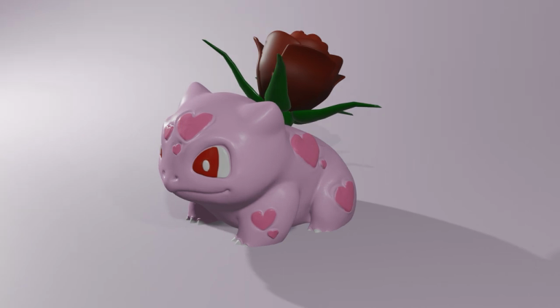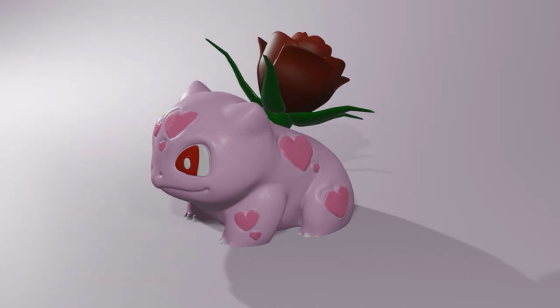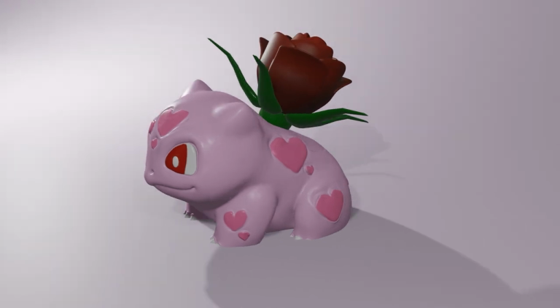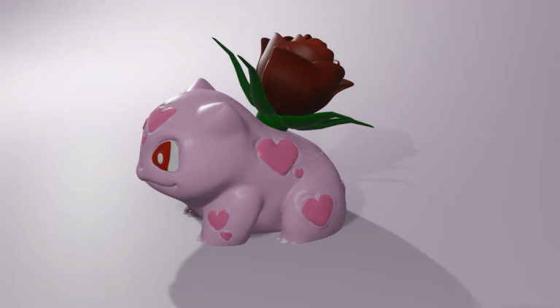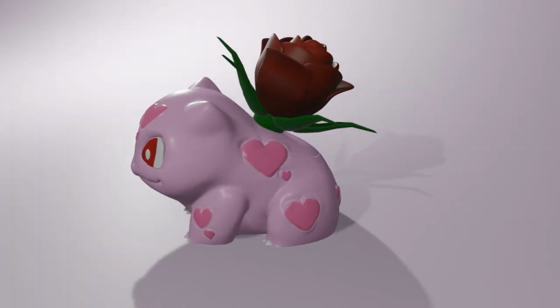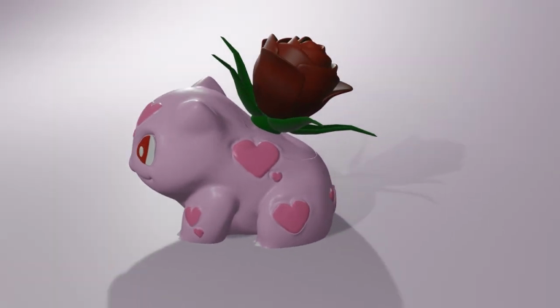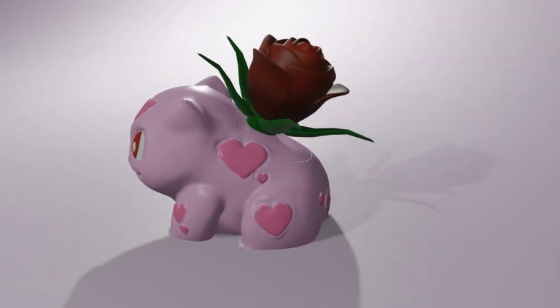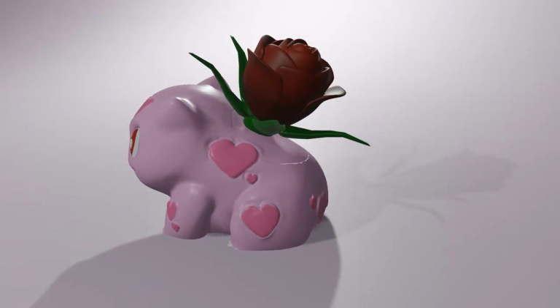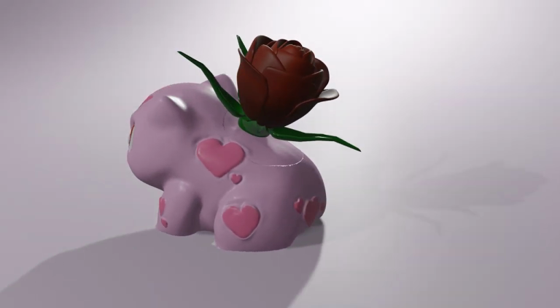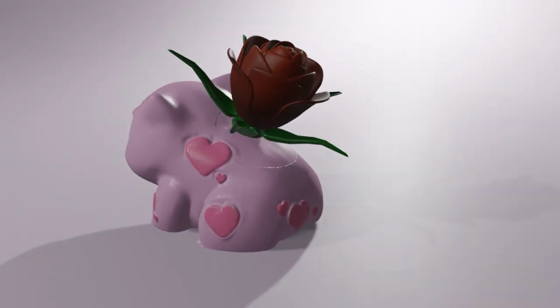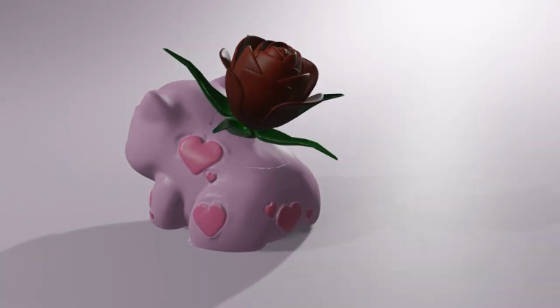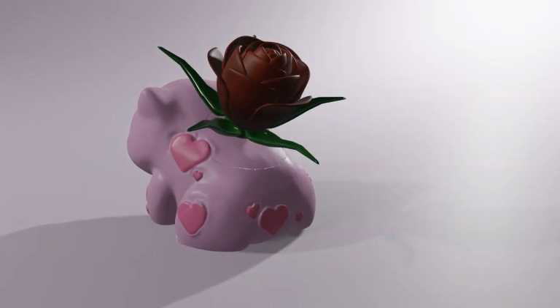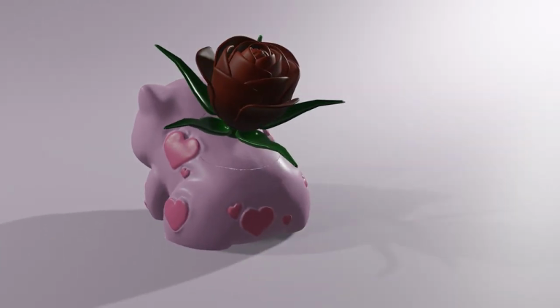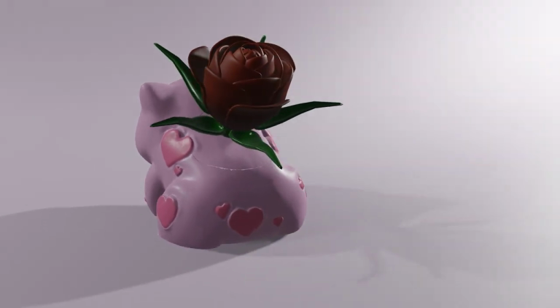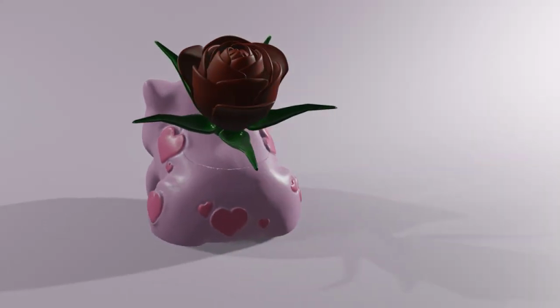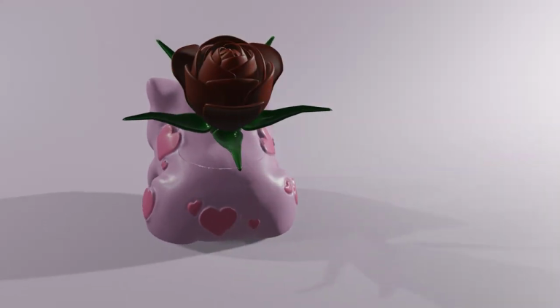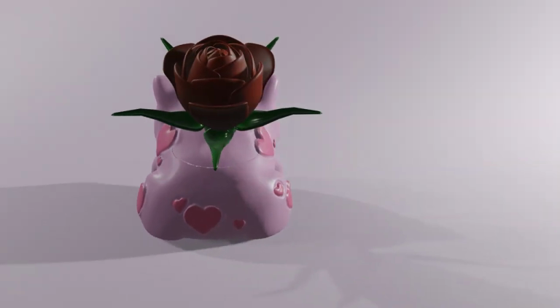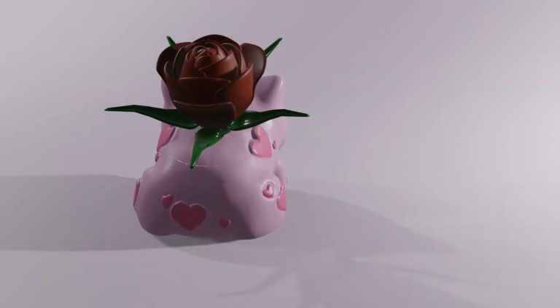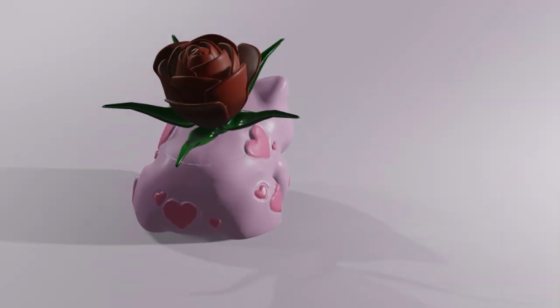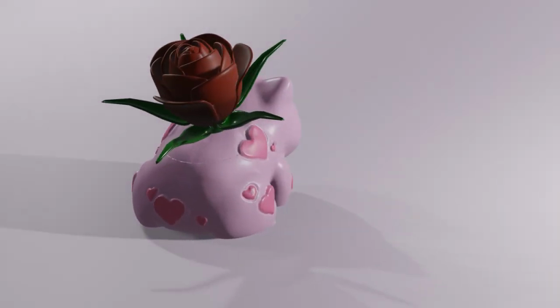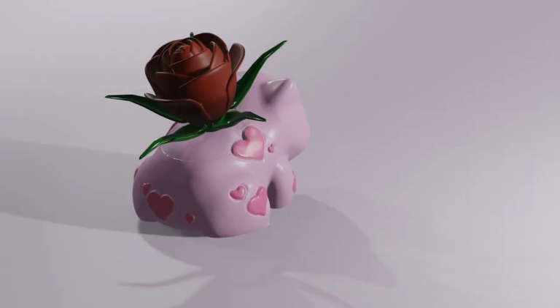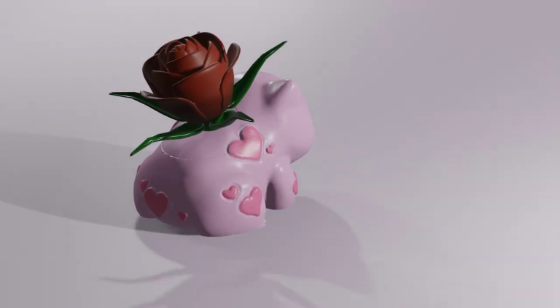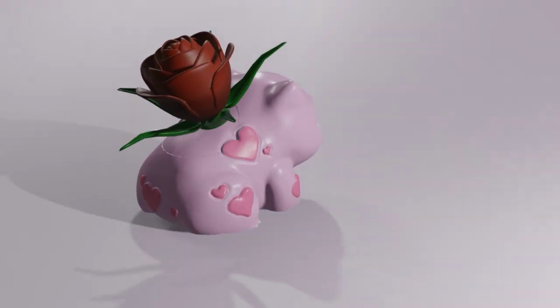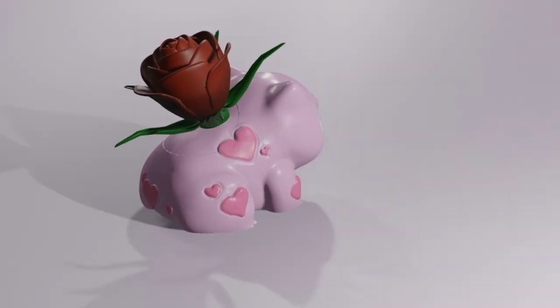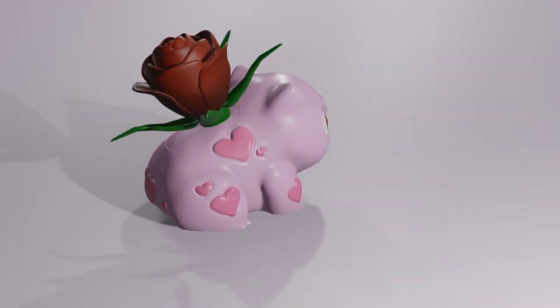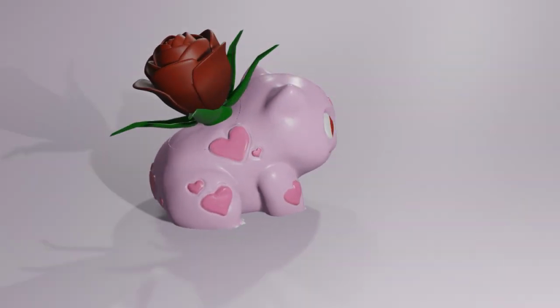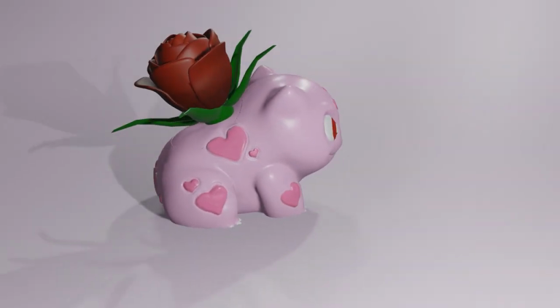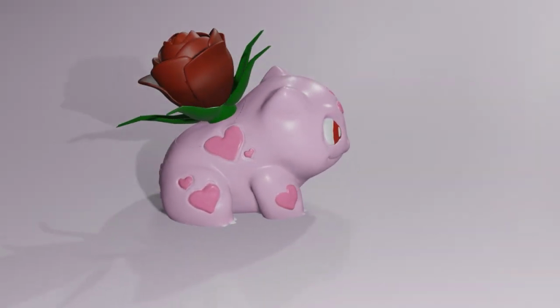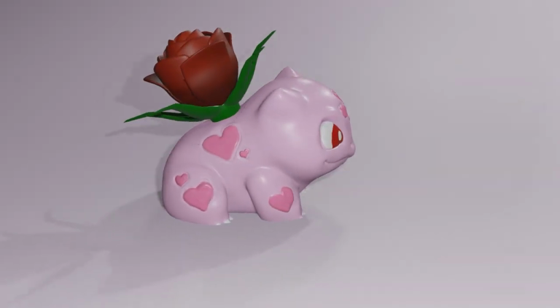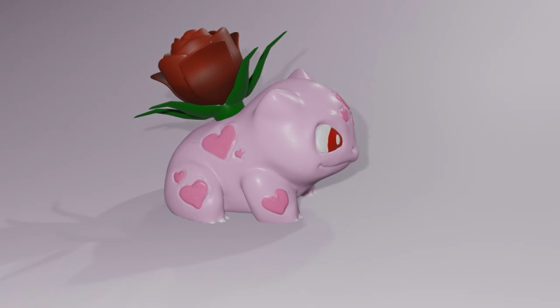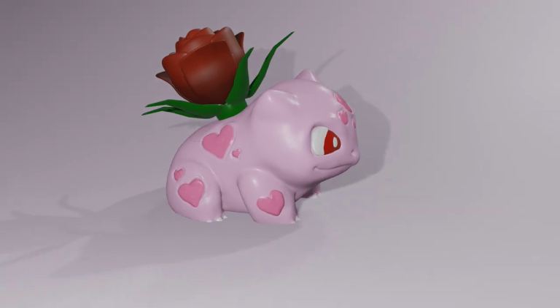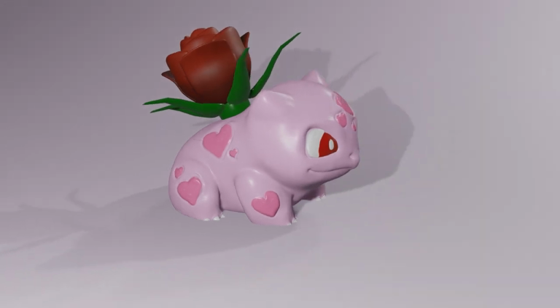Today on Filaments Folly we're going to paint this Valentine's Day Bulbasaur I designed. STLs are below.